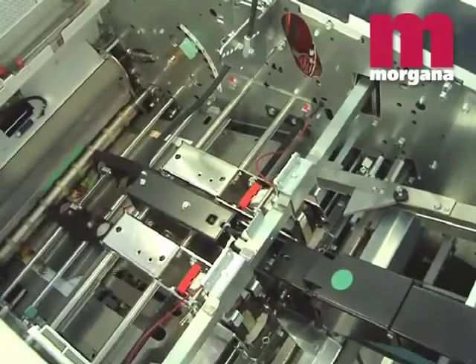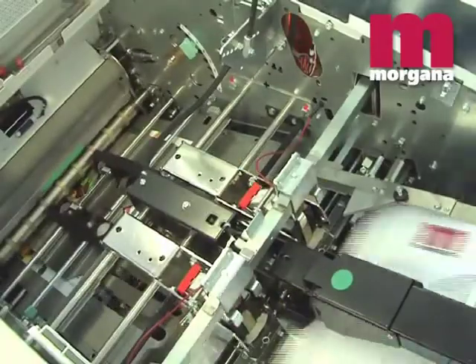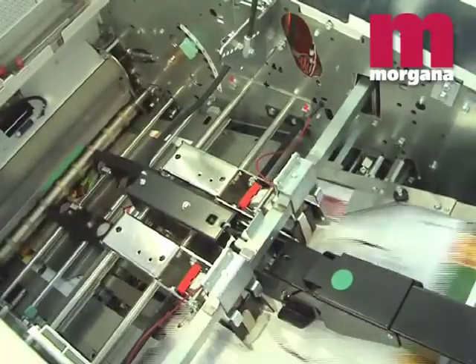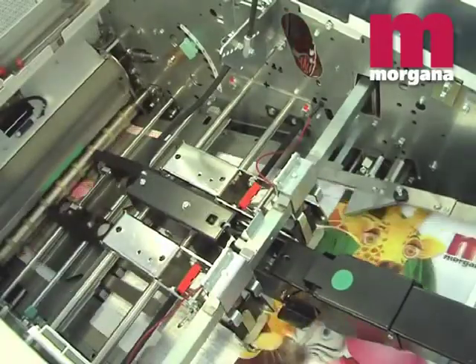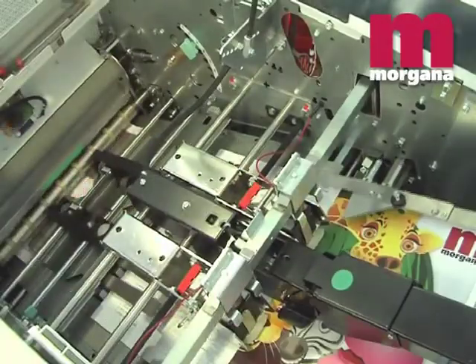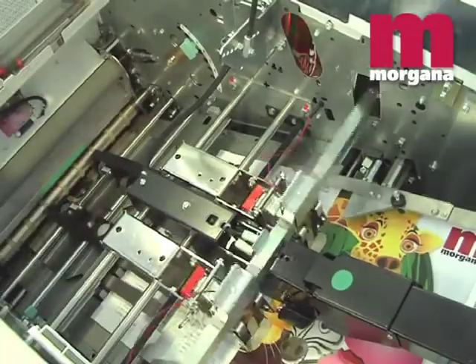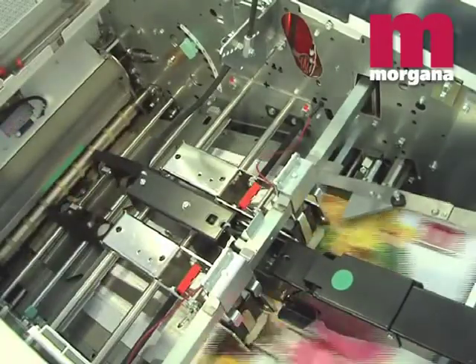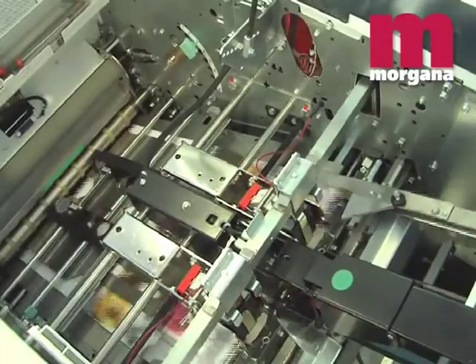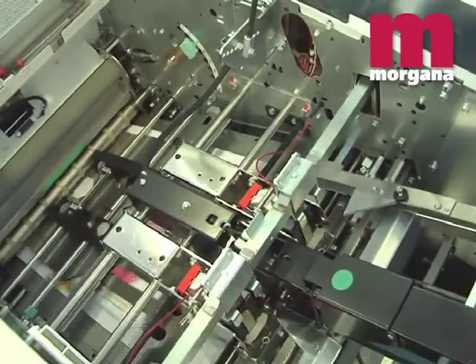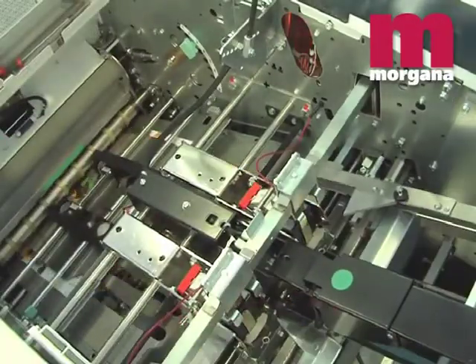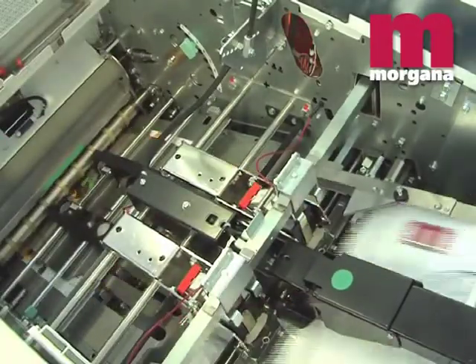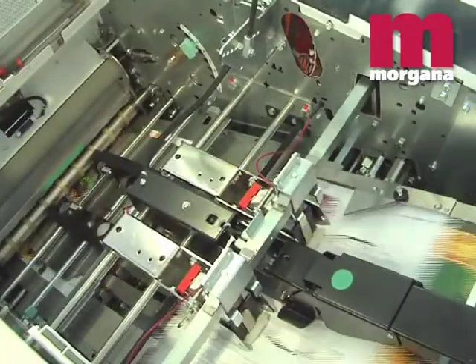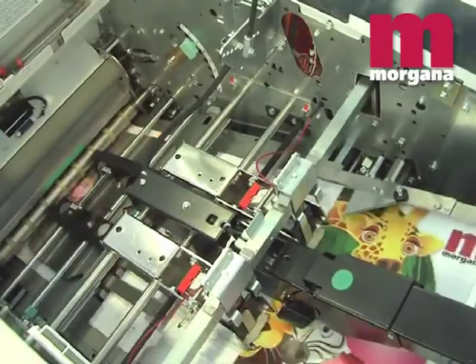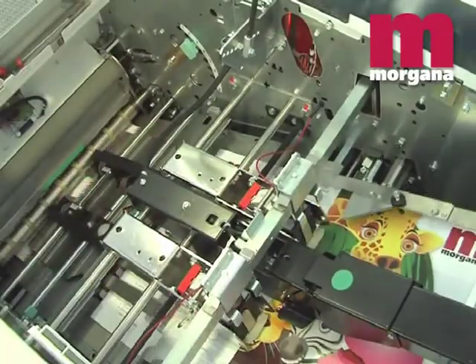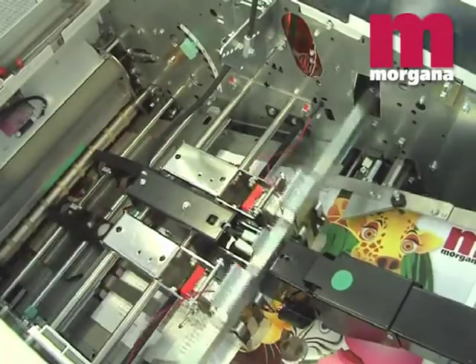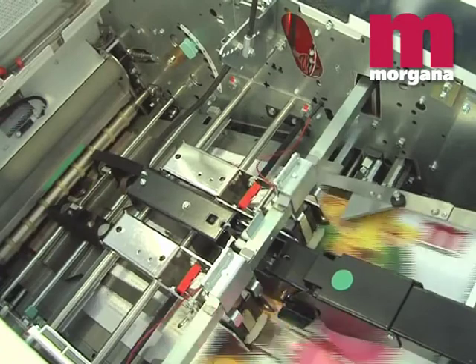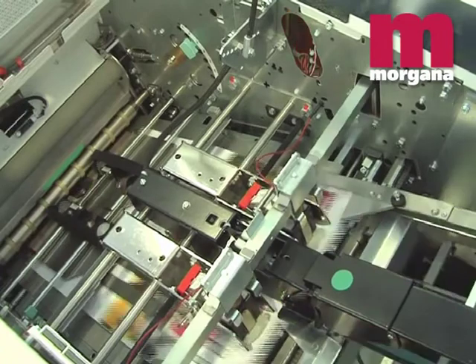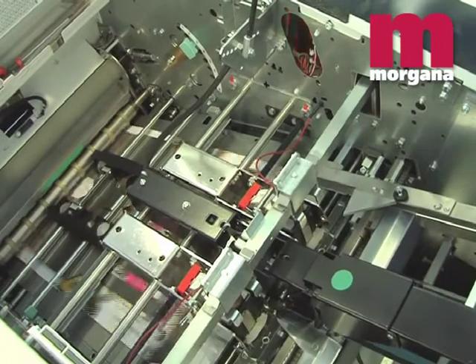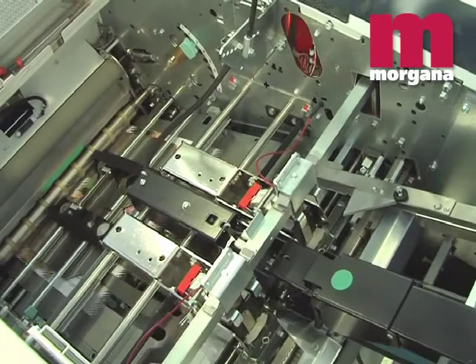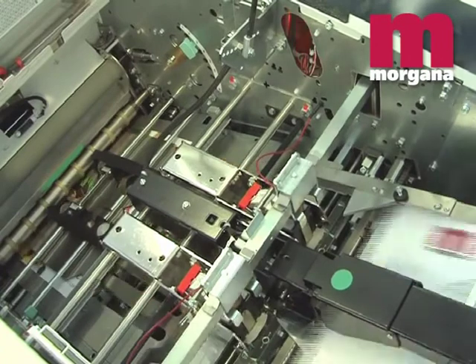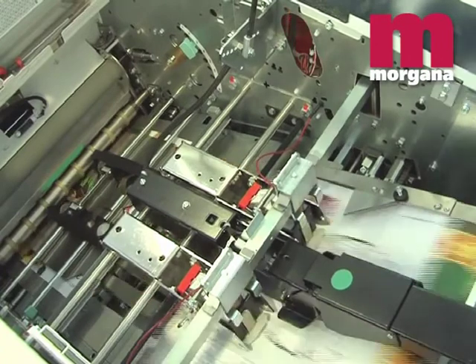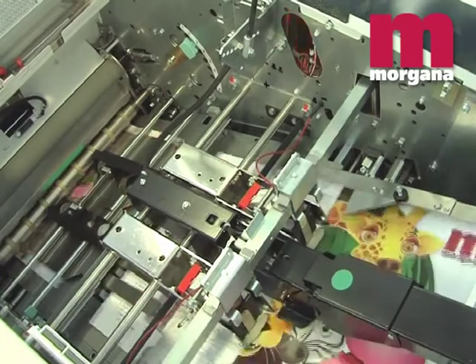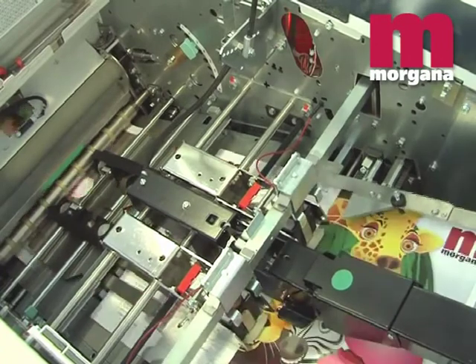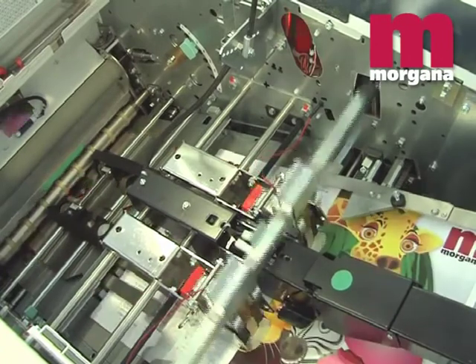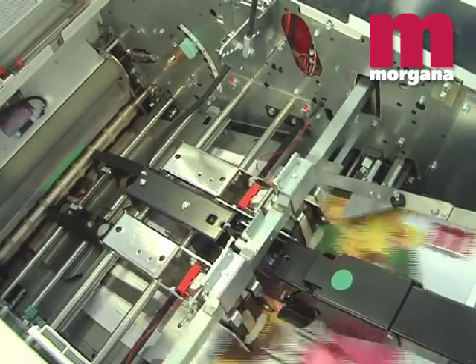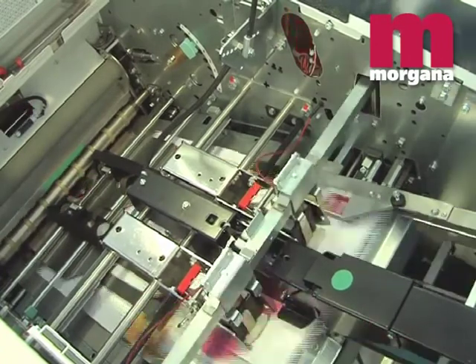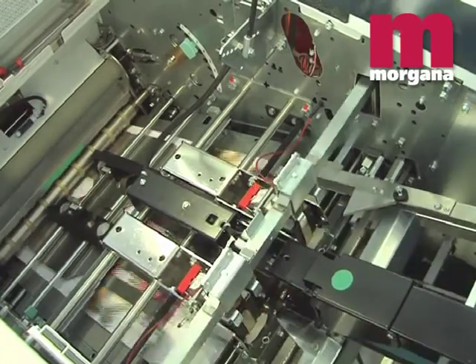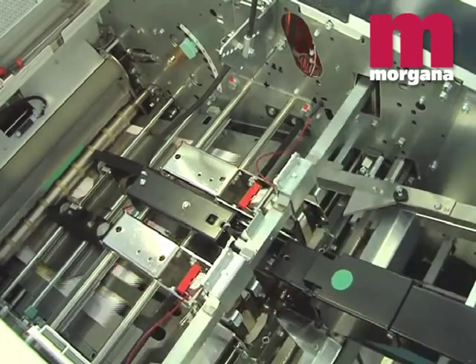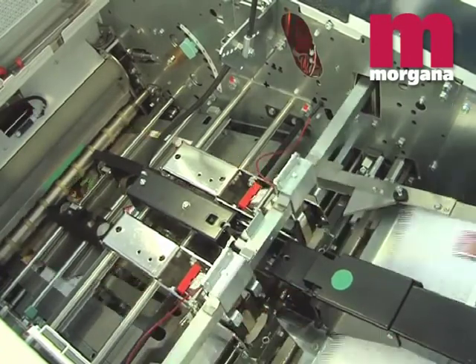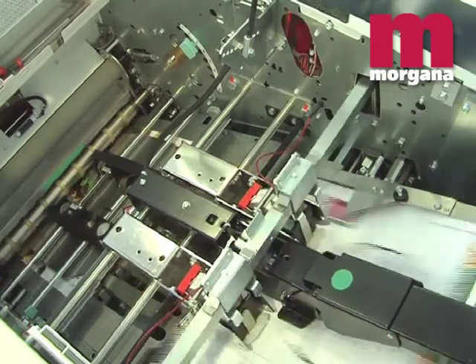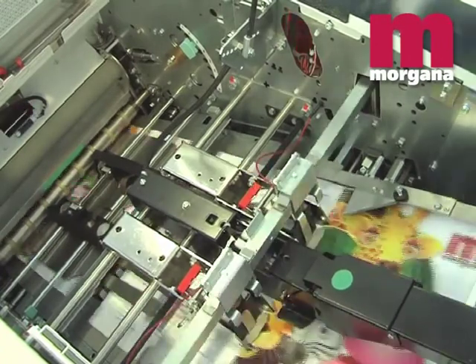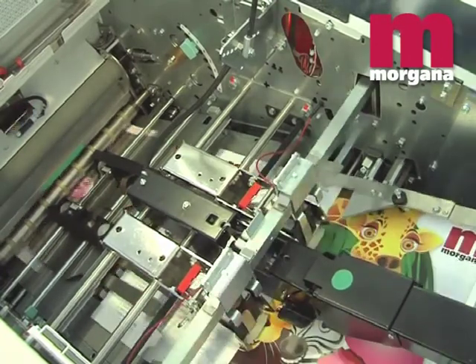The patented two-step fold roller system gives a clean, sharp fold without marking or scratching the sheets.